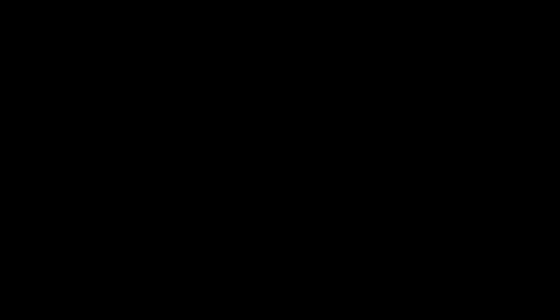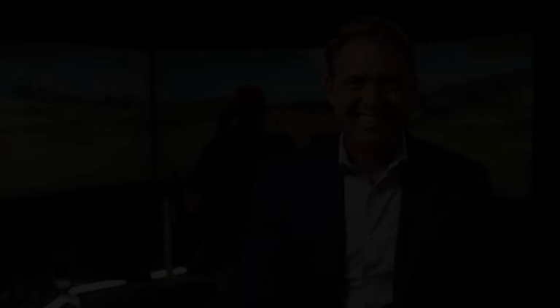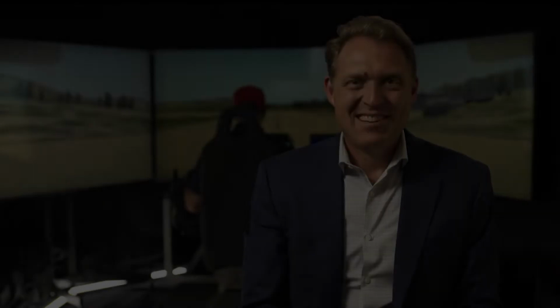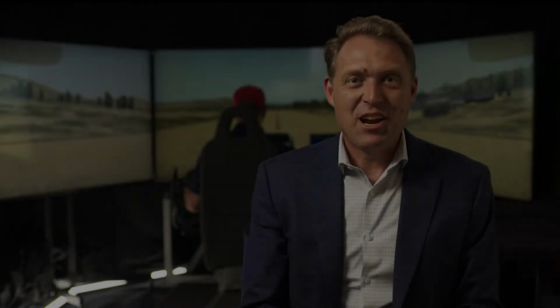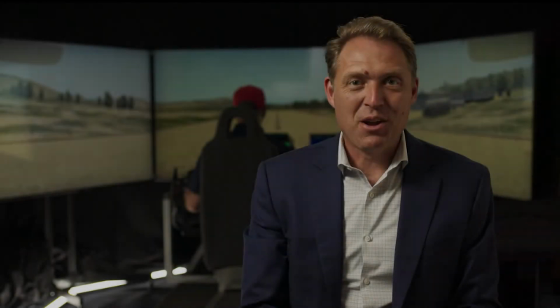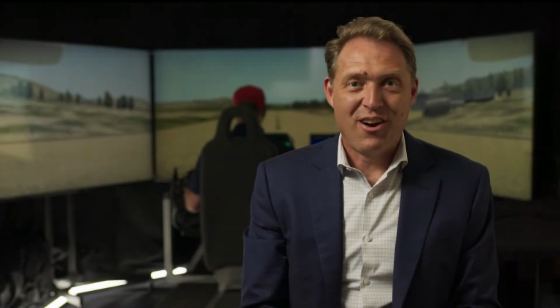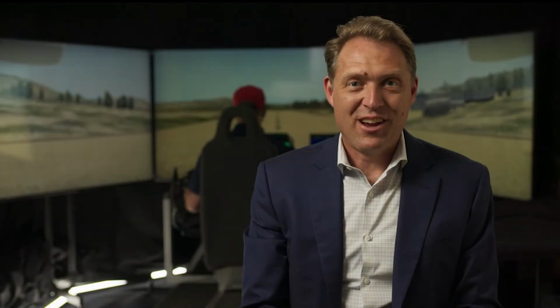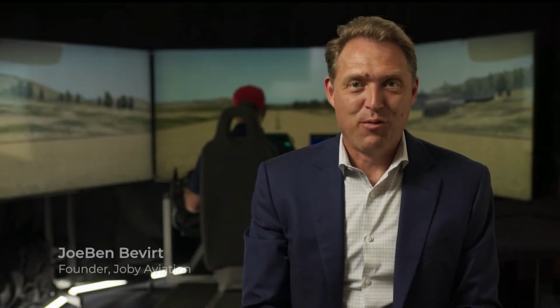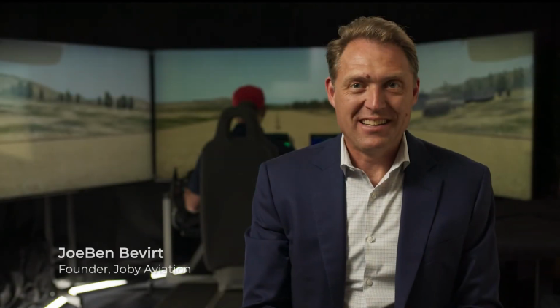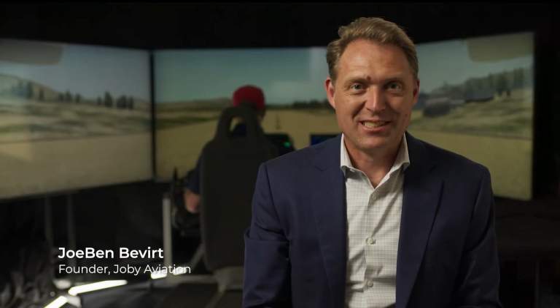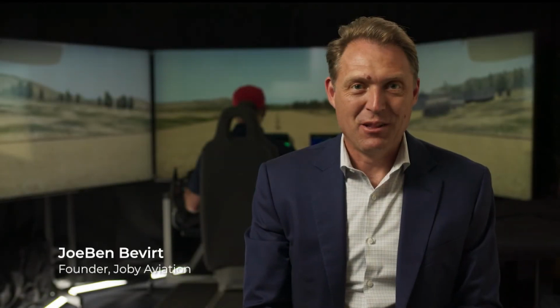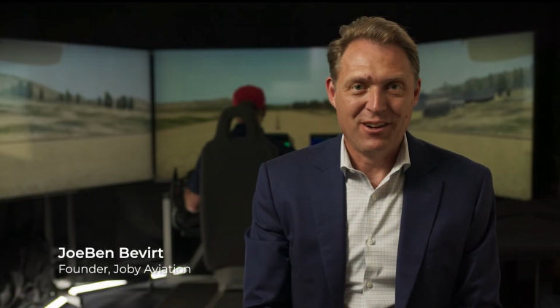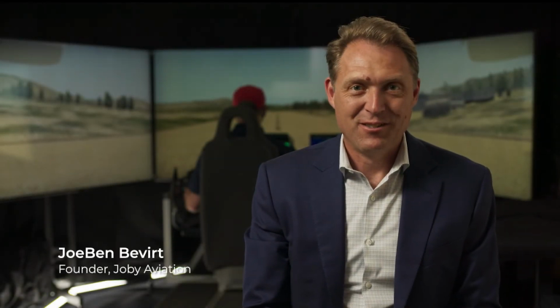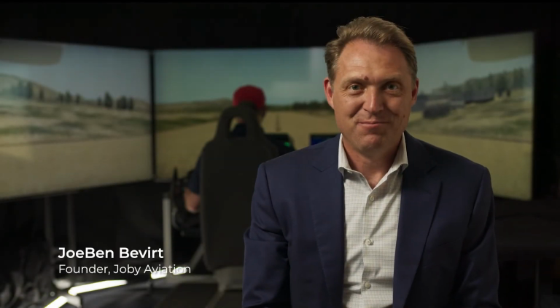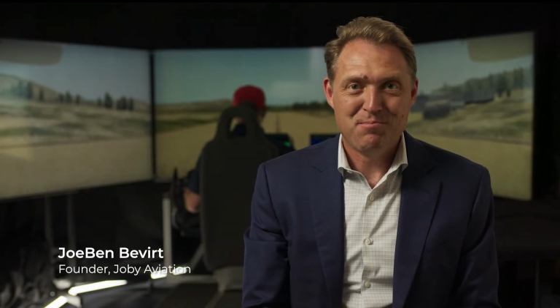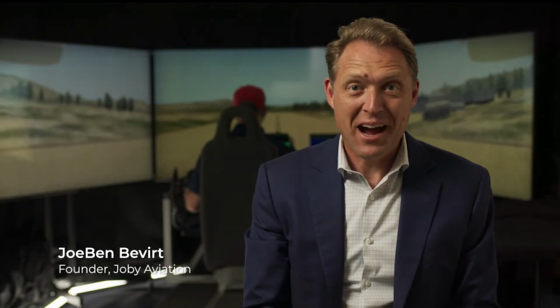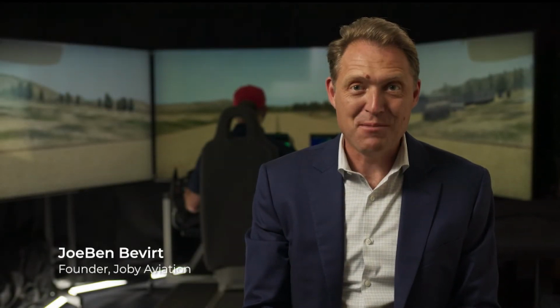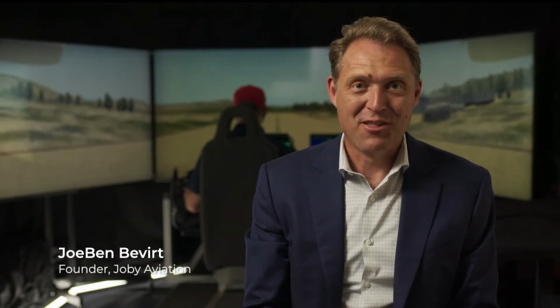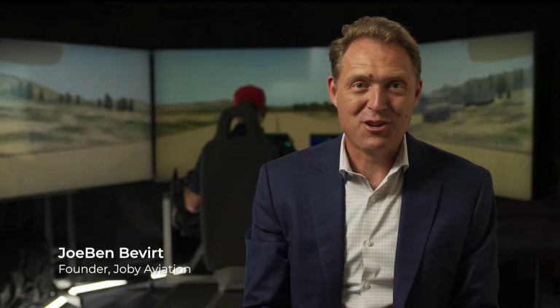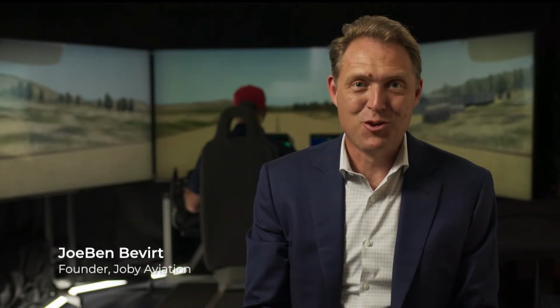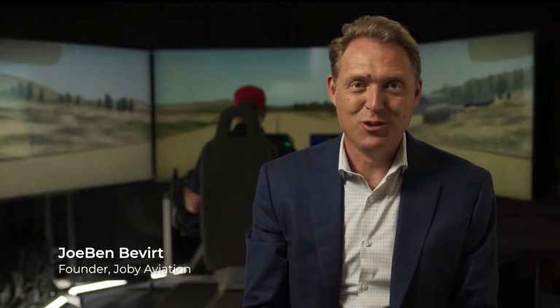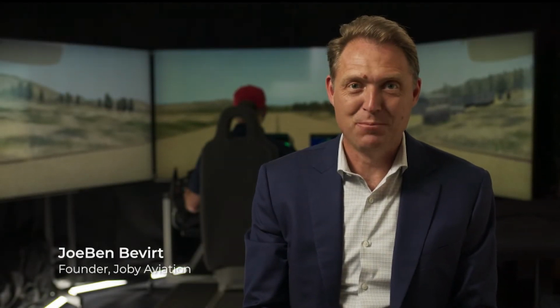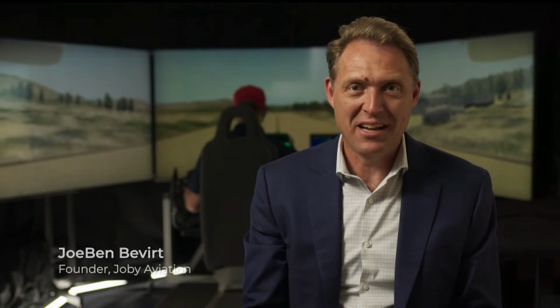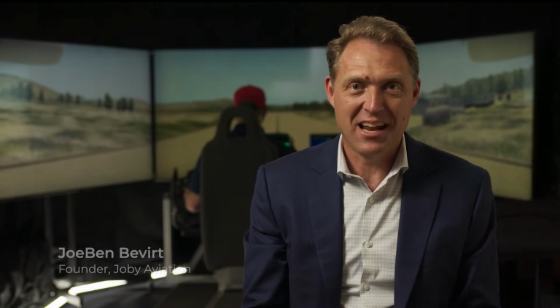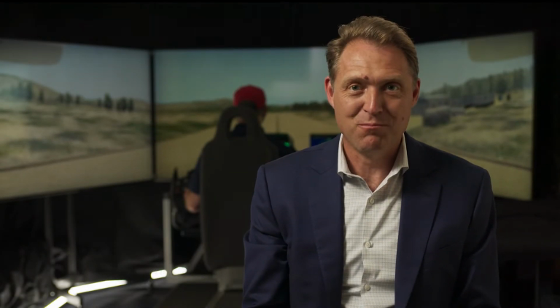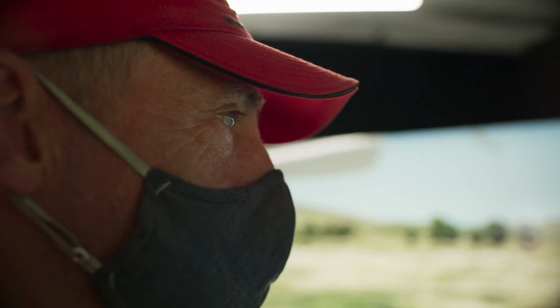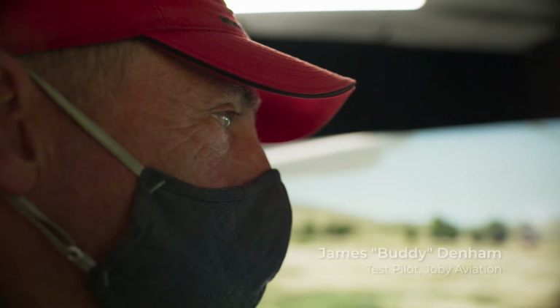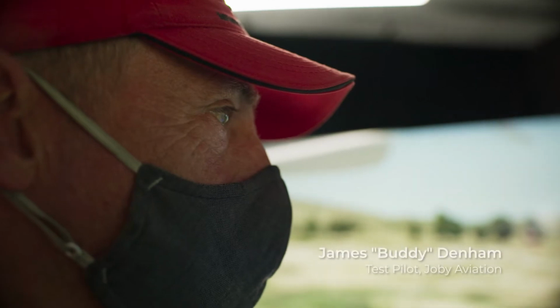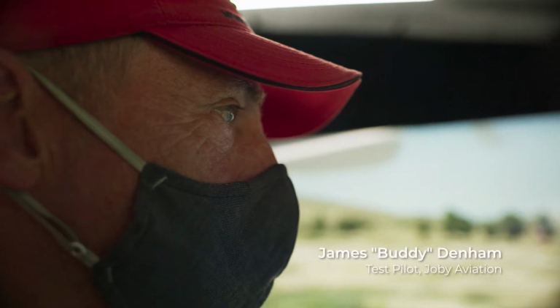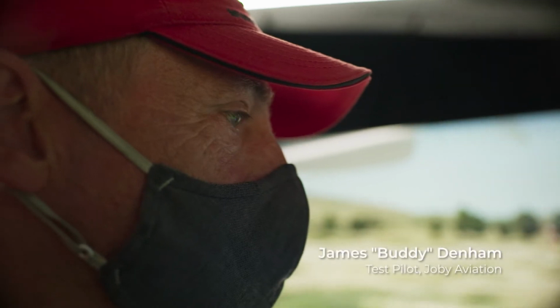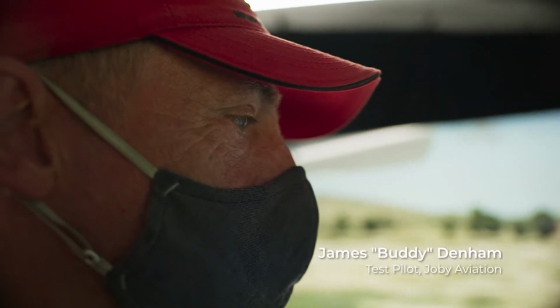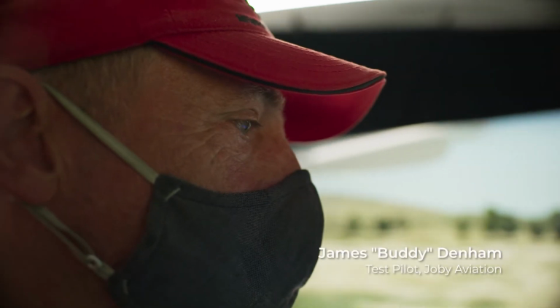Here we are in our flight test simulator. Behind me on the controls is Buddy Denham, one of our flight test pilots.